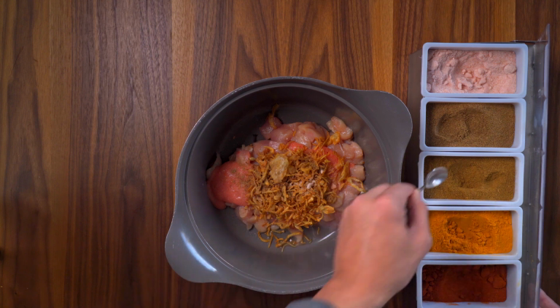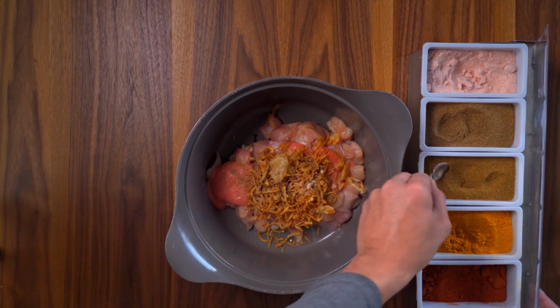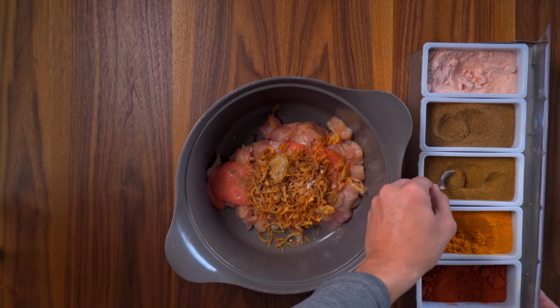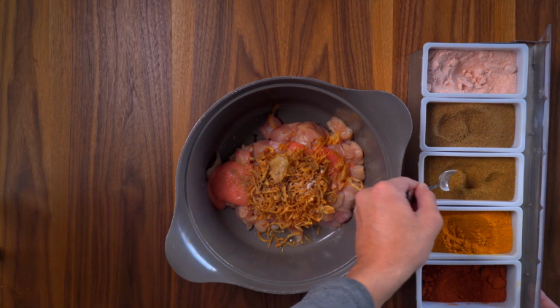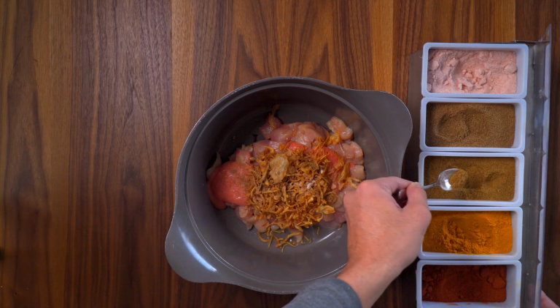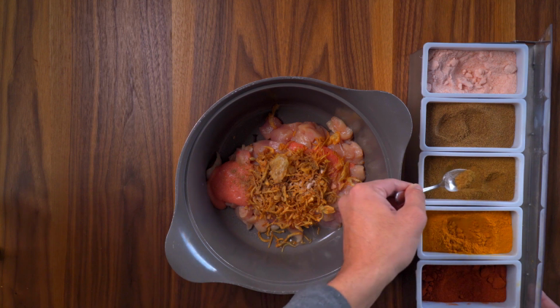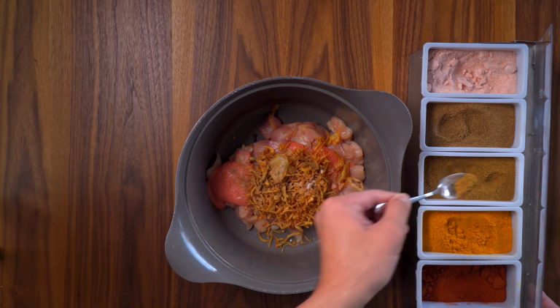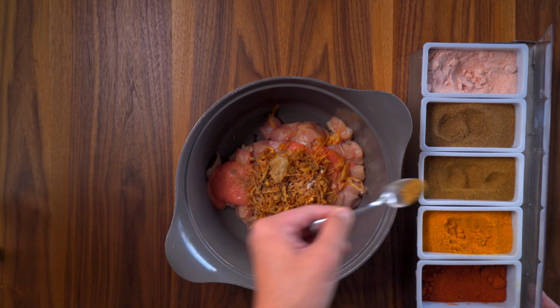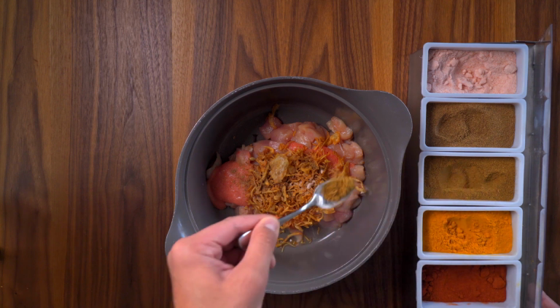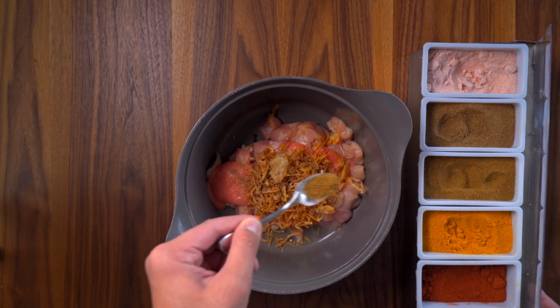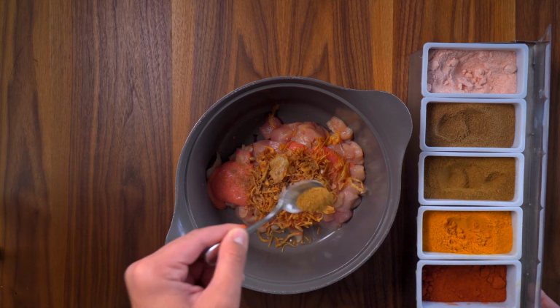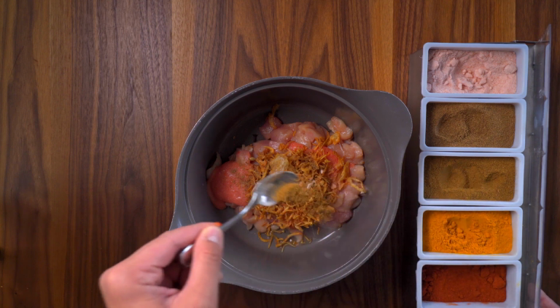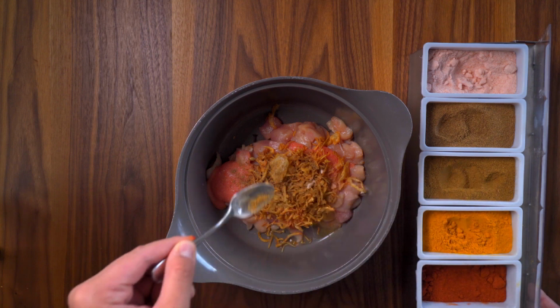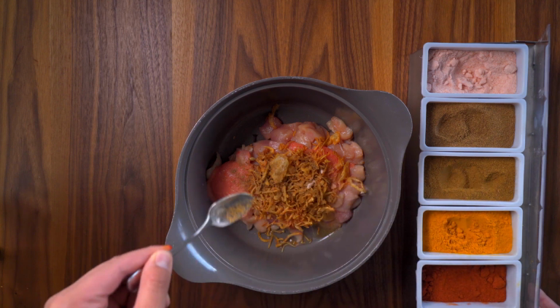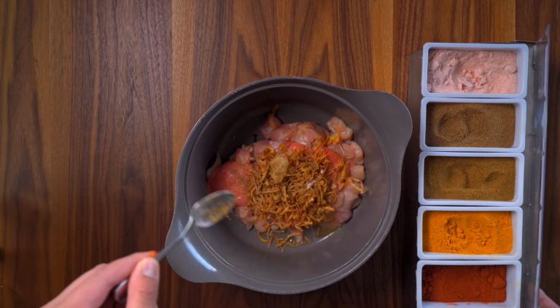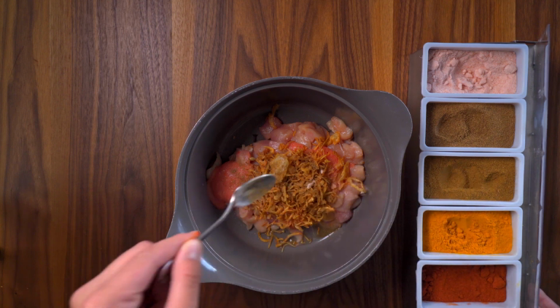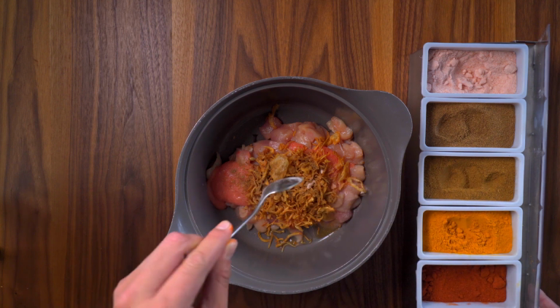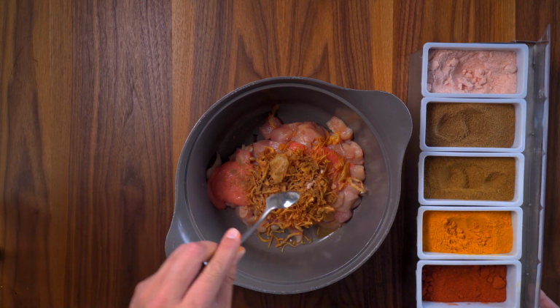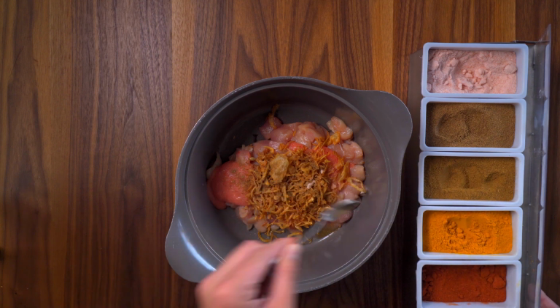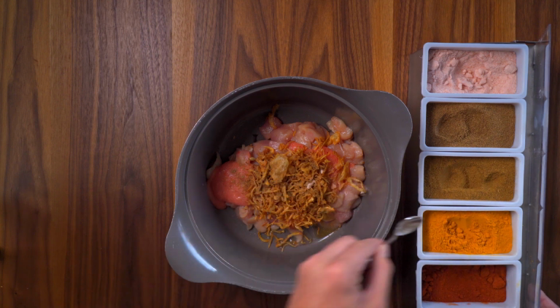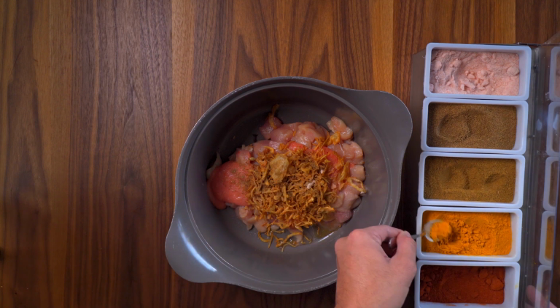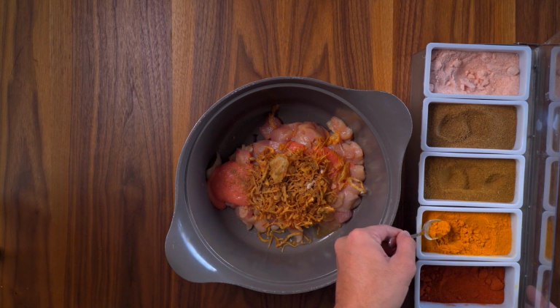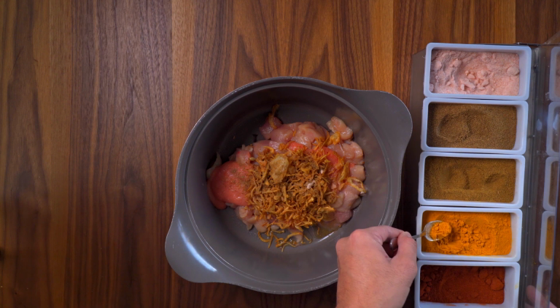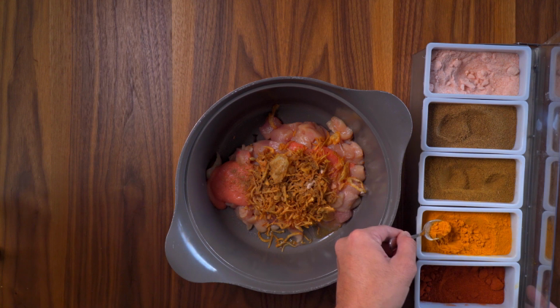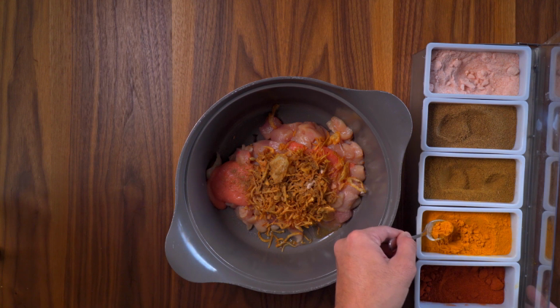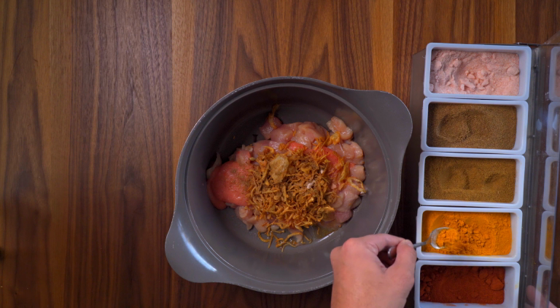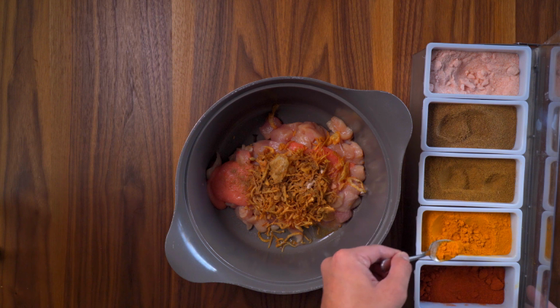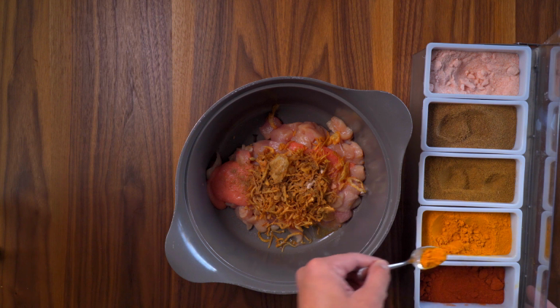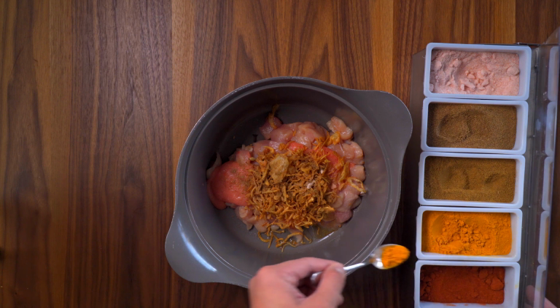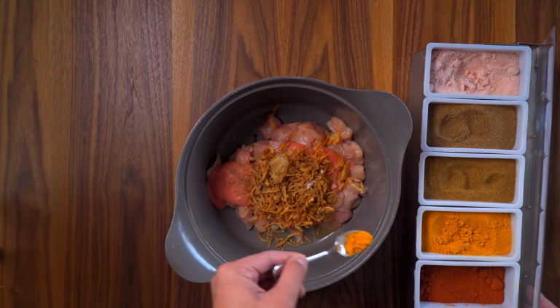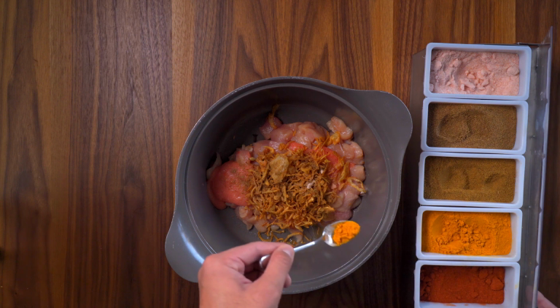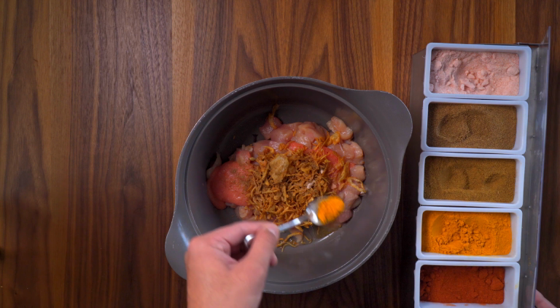You should boil a handful of pasta. I'm not going to video that. It's pretty easy and straightforward.